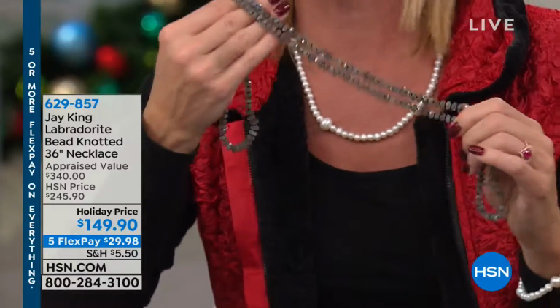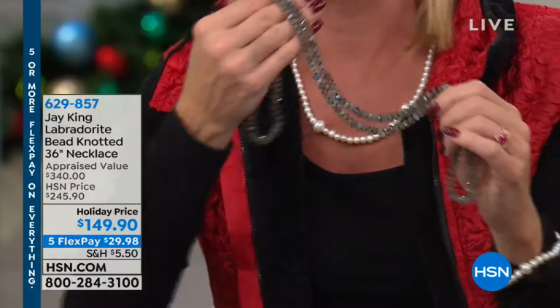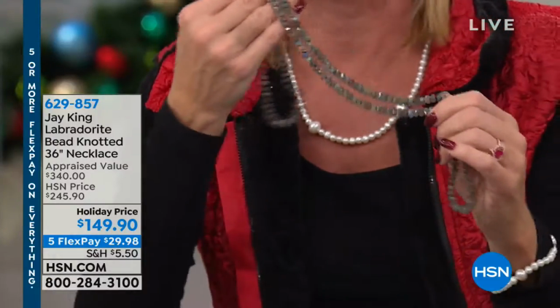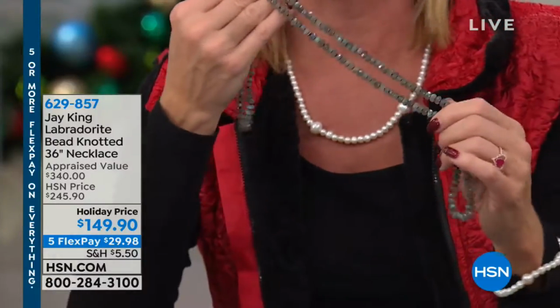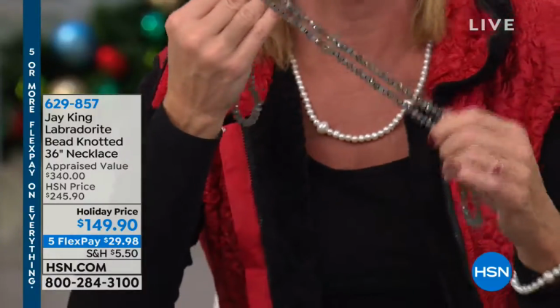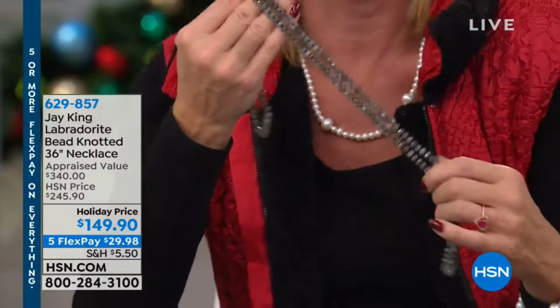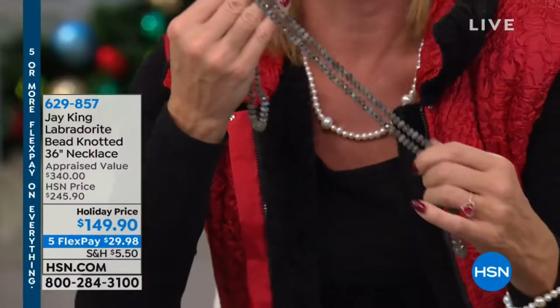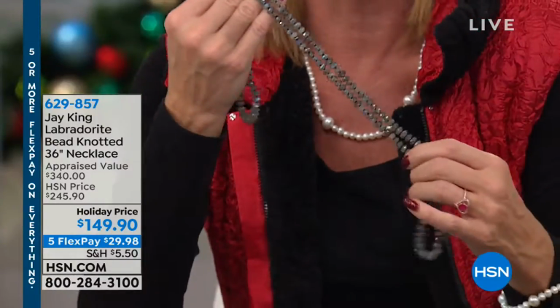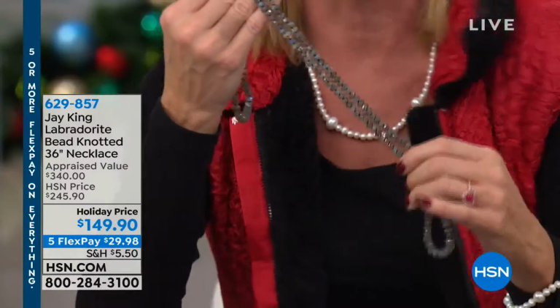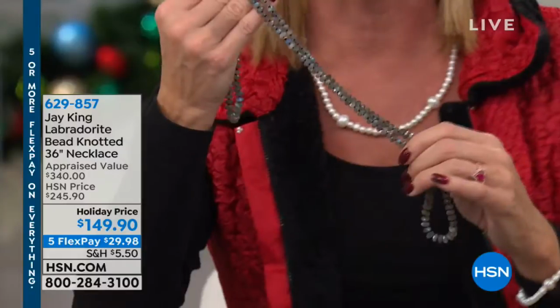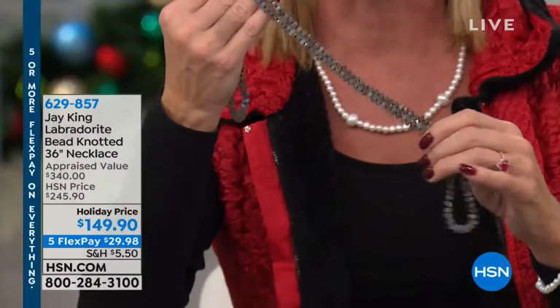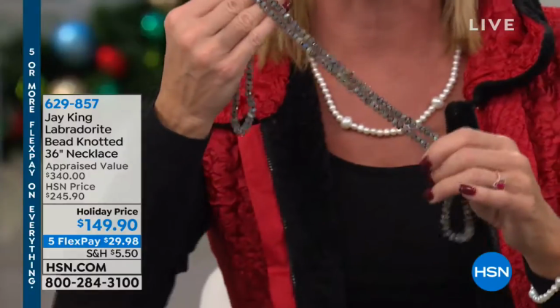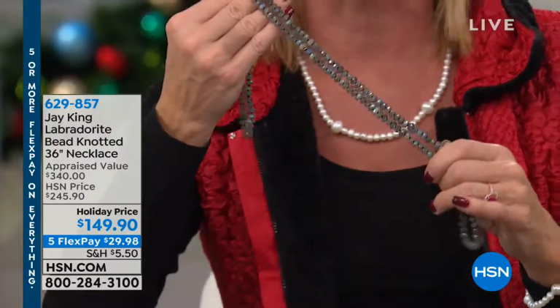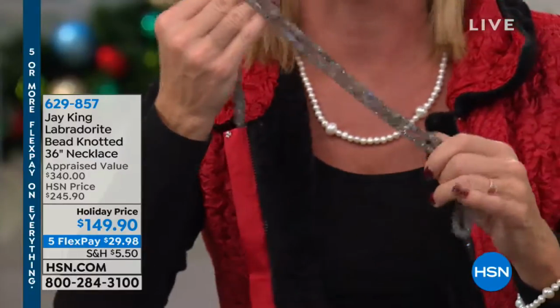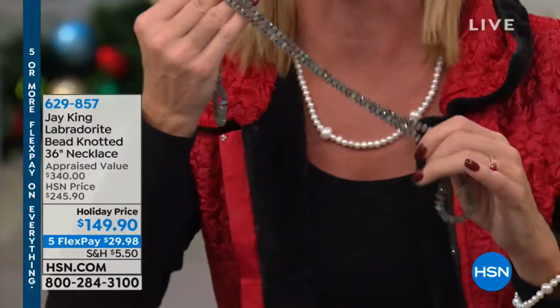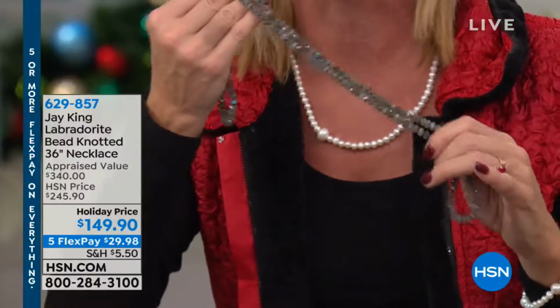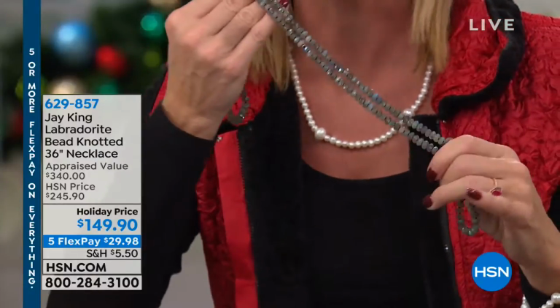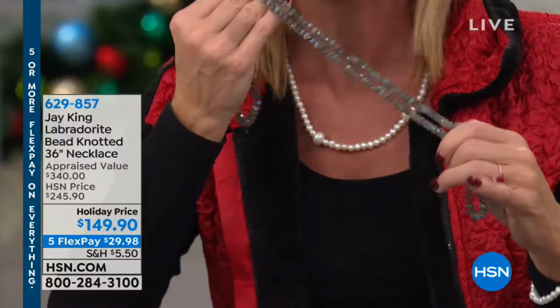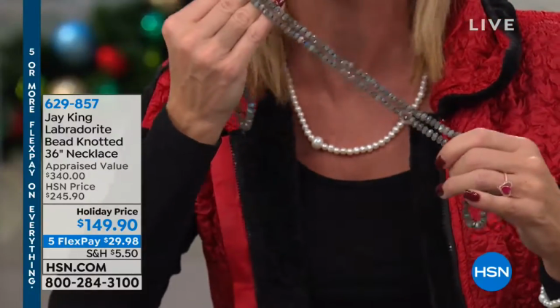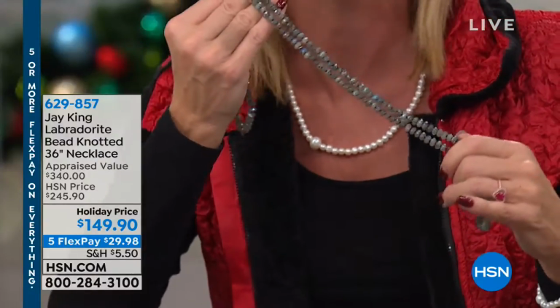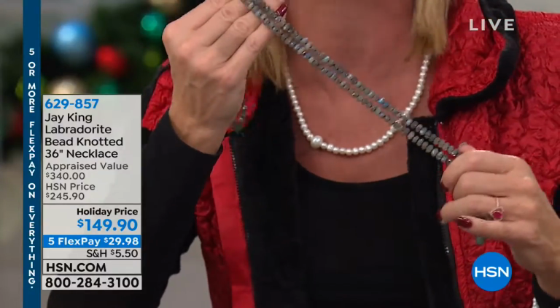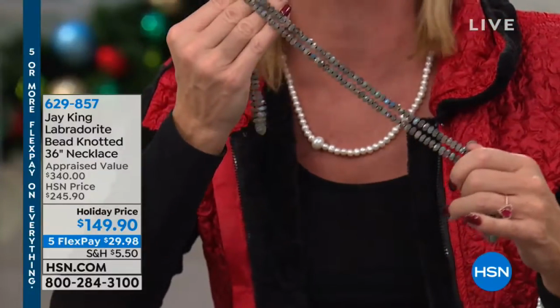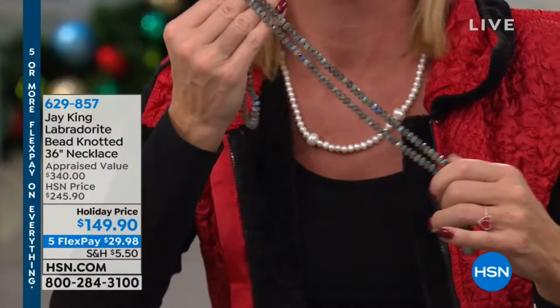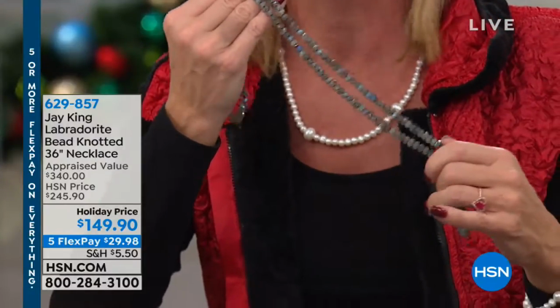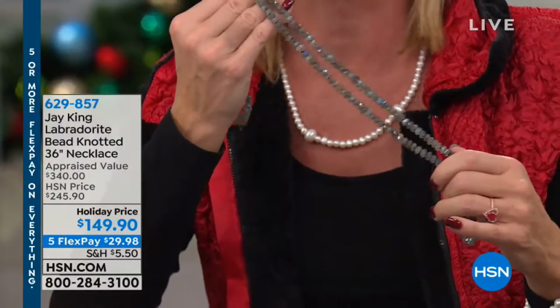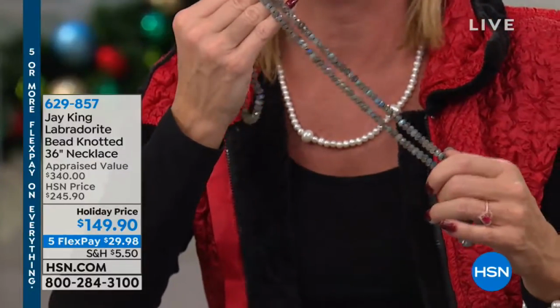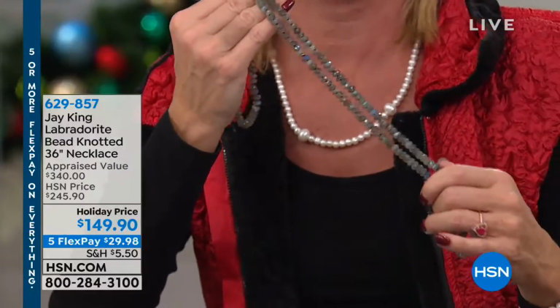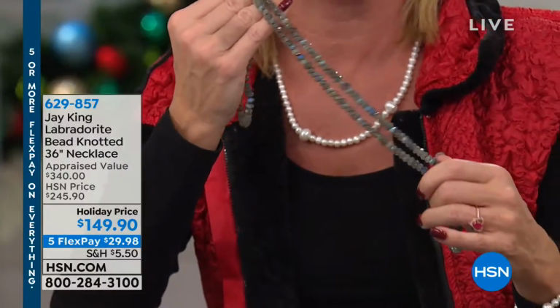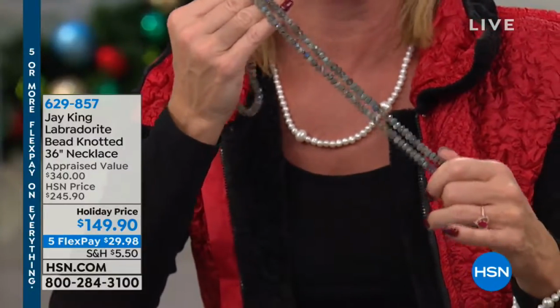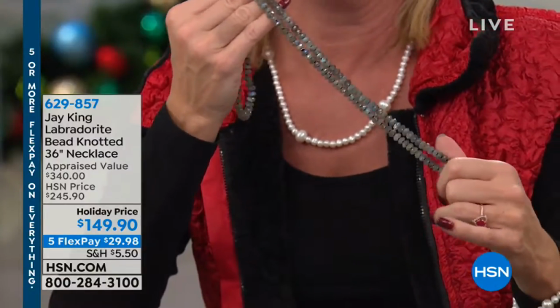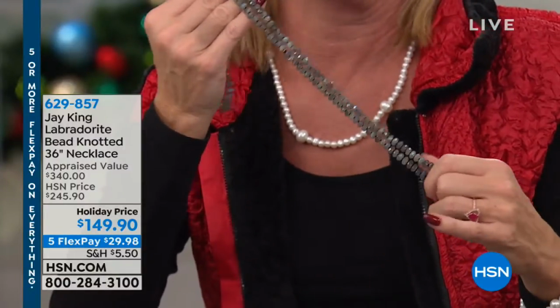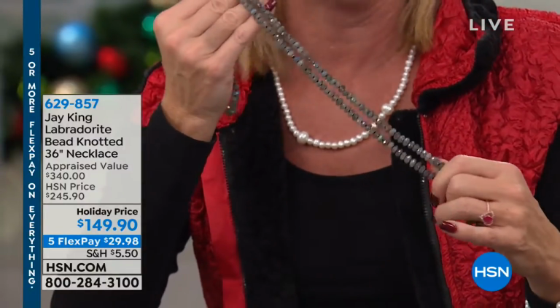I remember we had a pre-show meeting and he was telling me about it. He said, when you see this necklace, you are gonna flip your lid. And he was right.